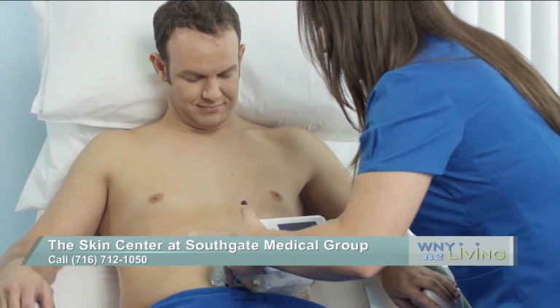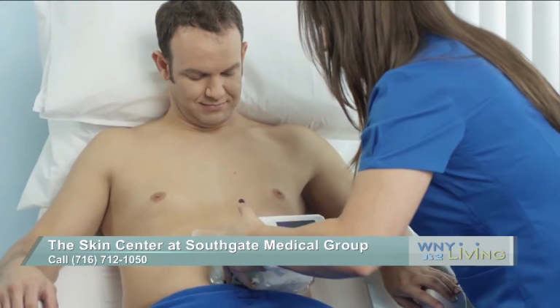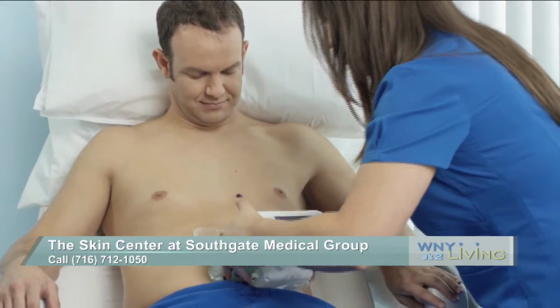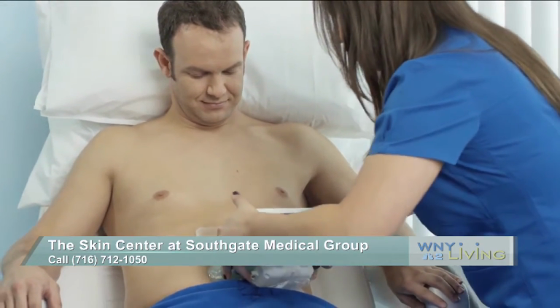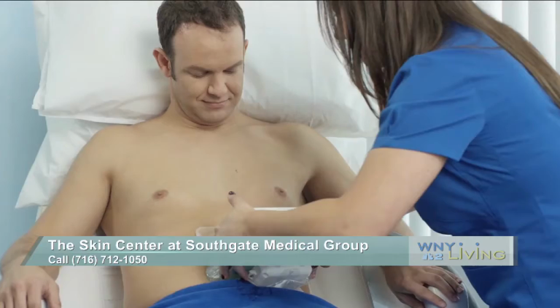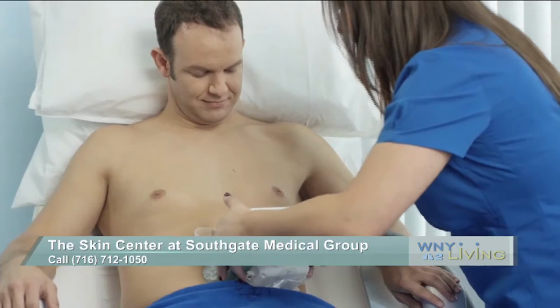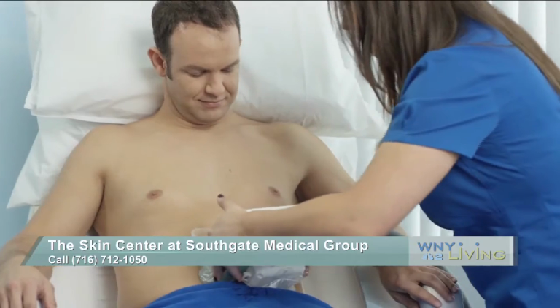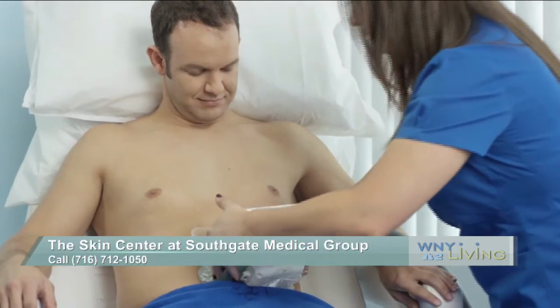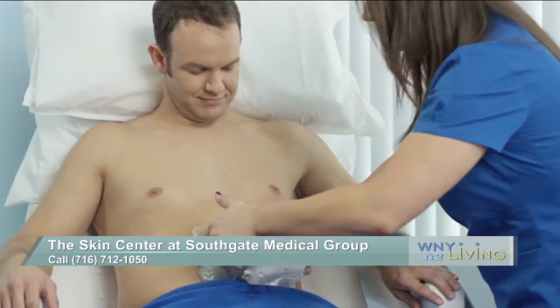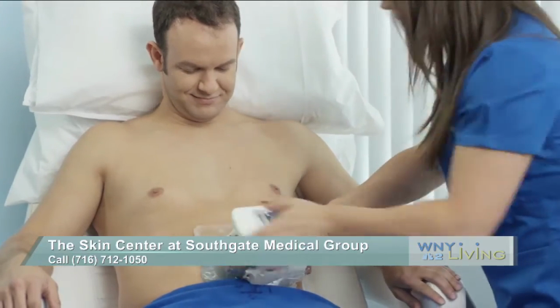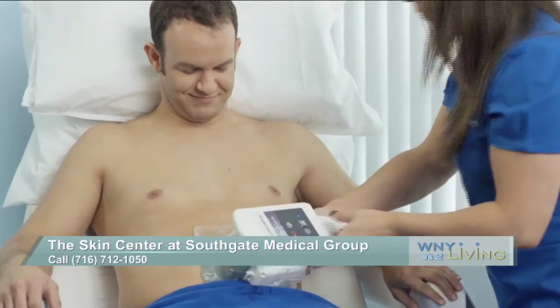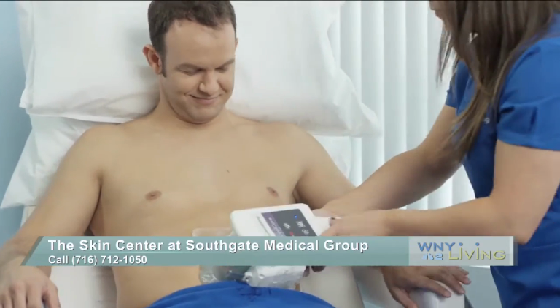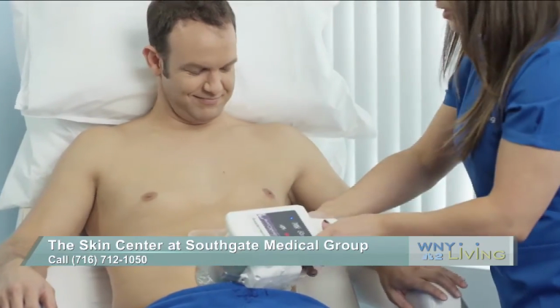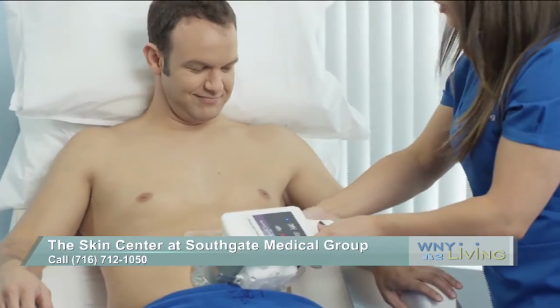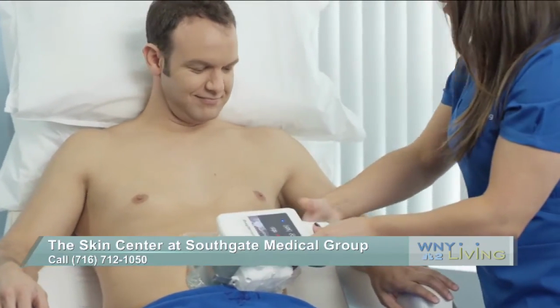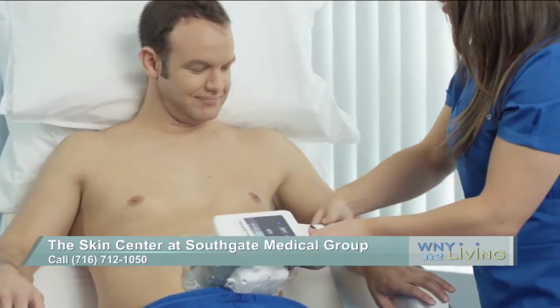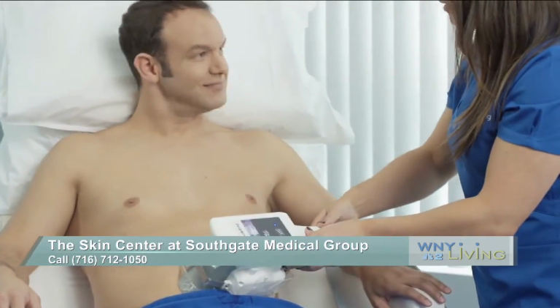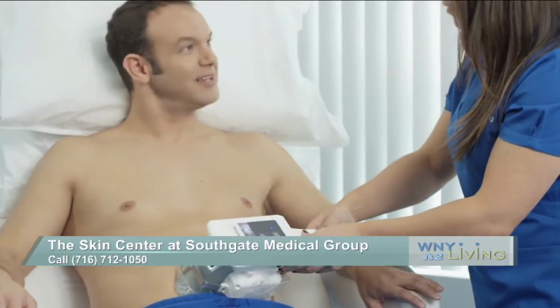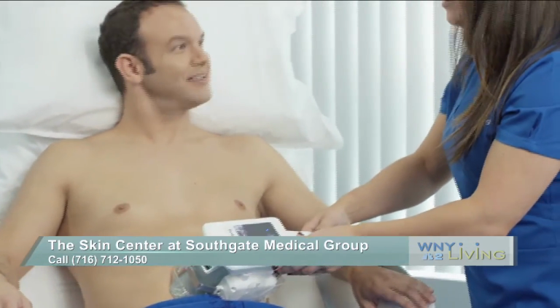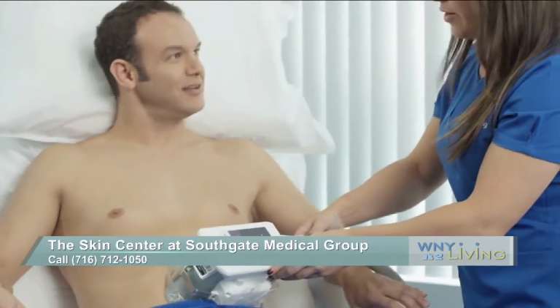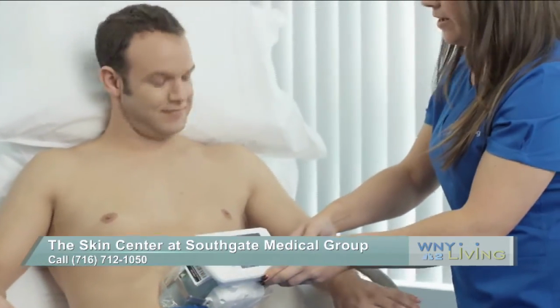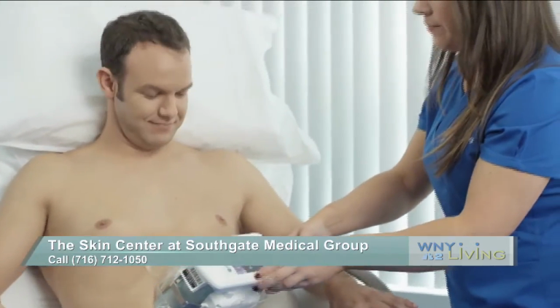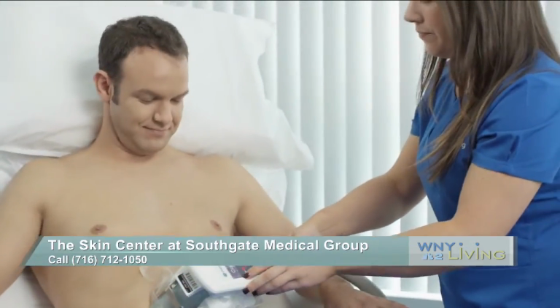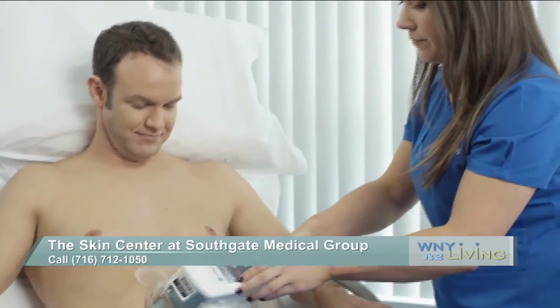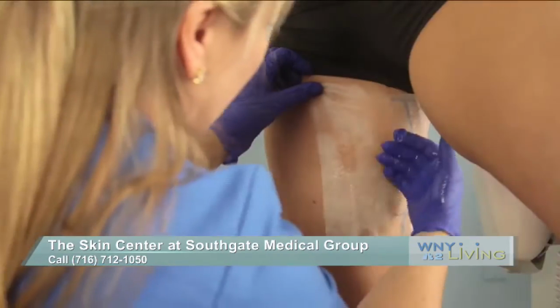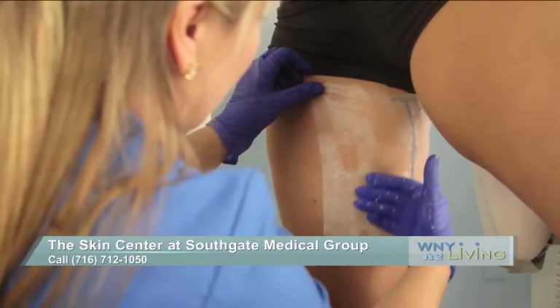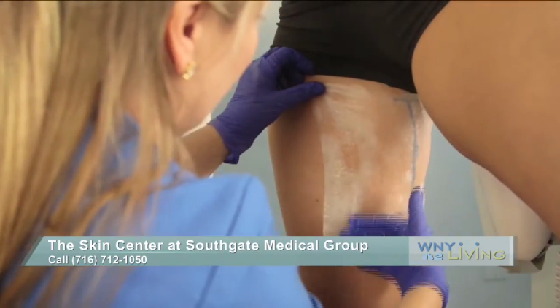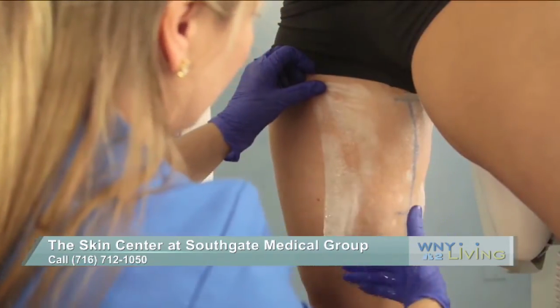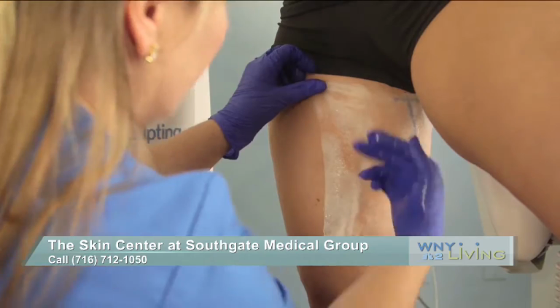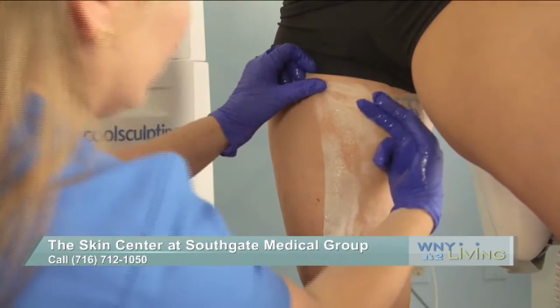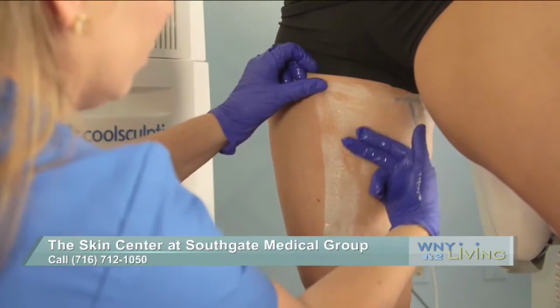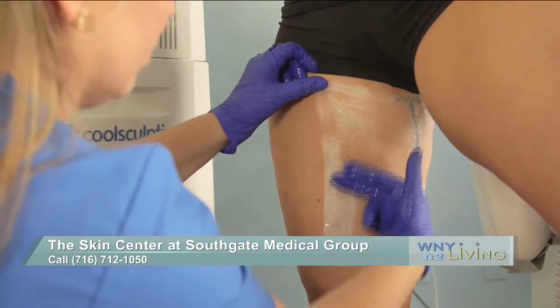And there's no downtime. No, you can go right back to your regular activities. So this is how the Kardashians sculpt their body. Absolutely.